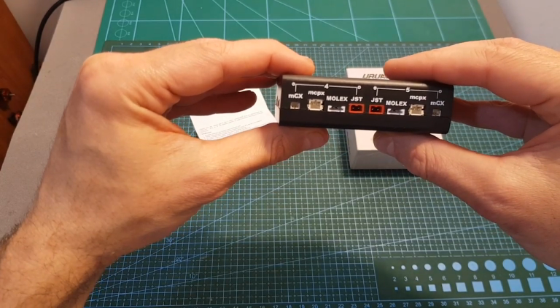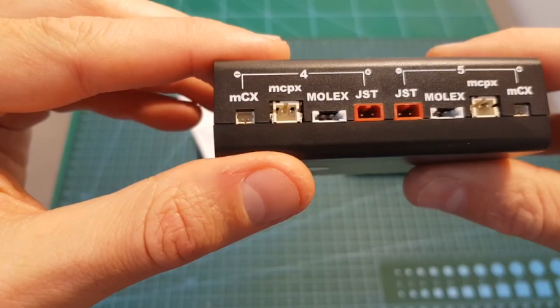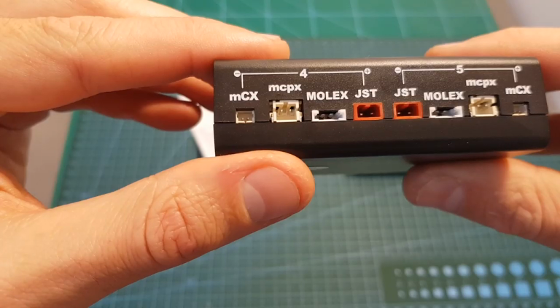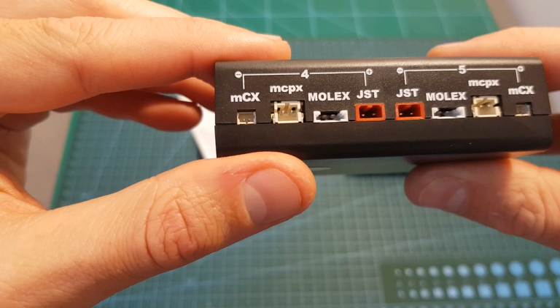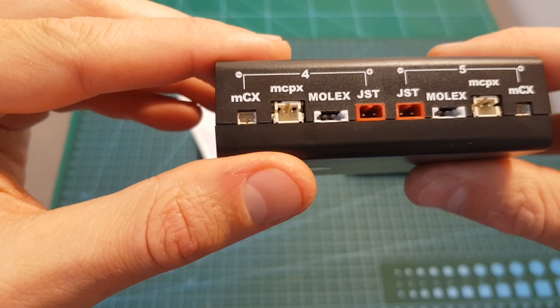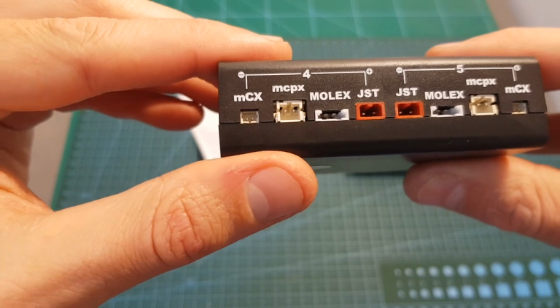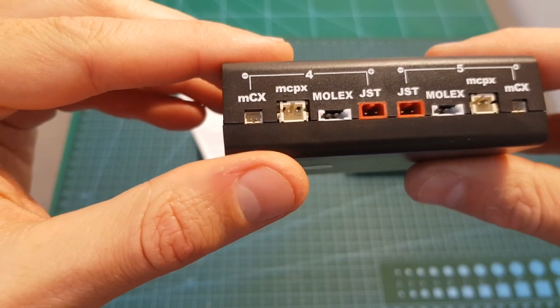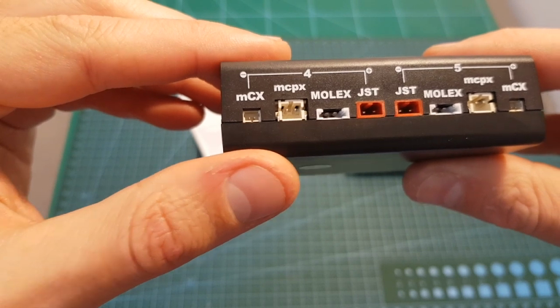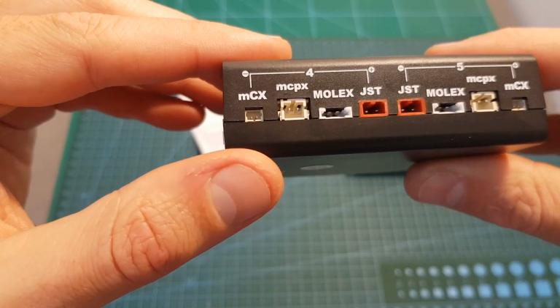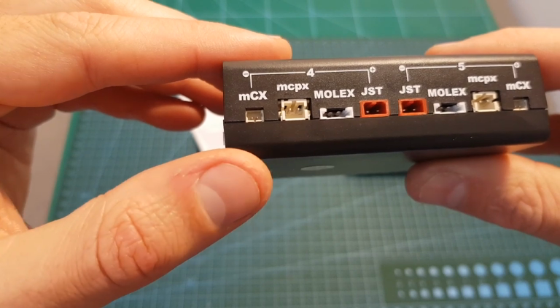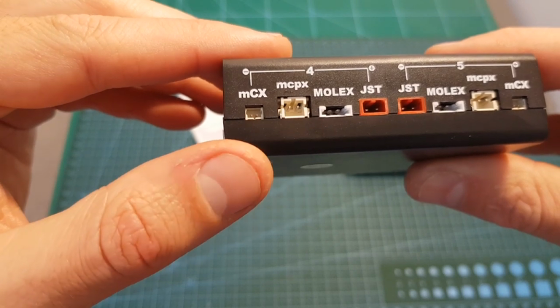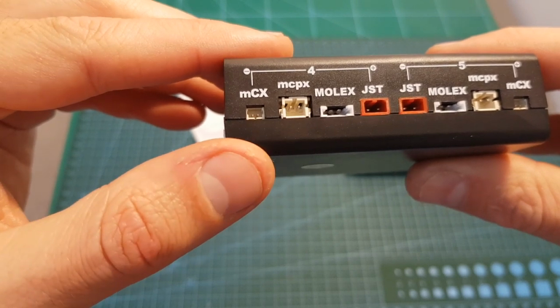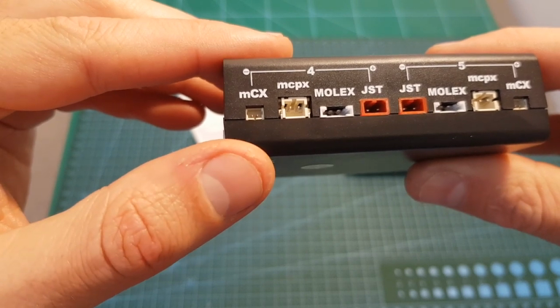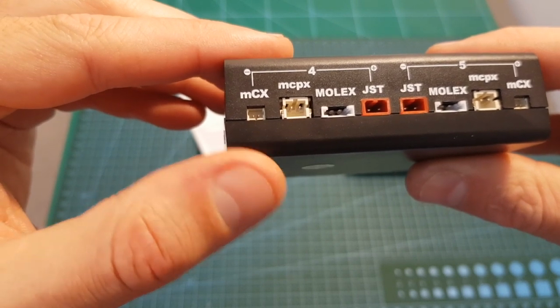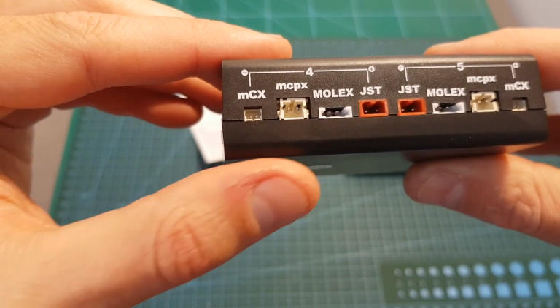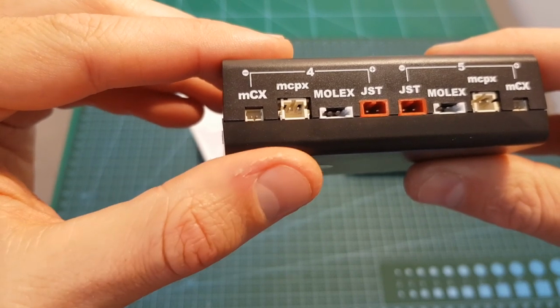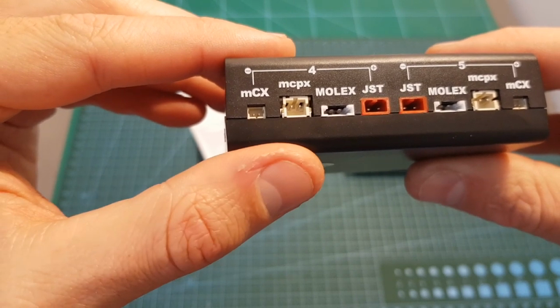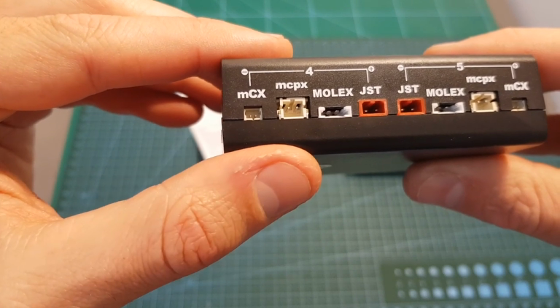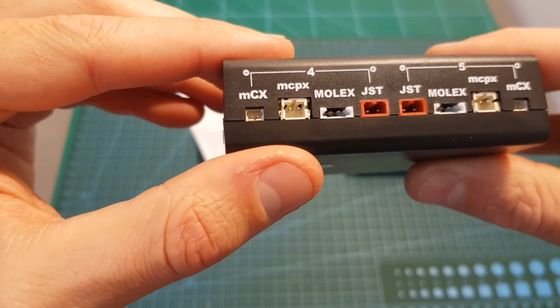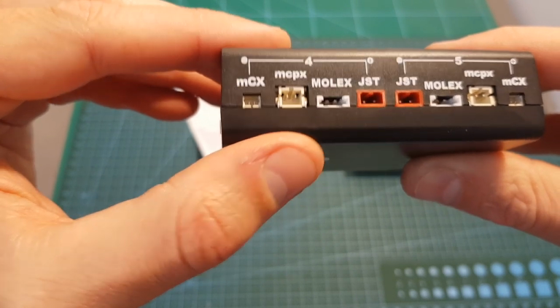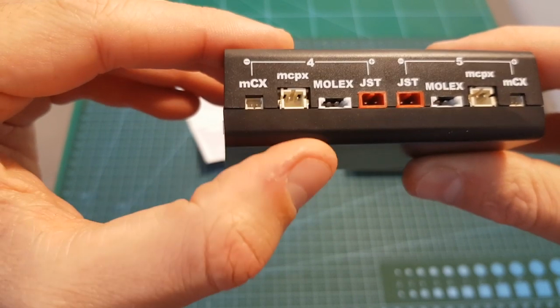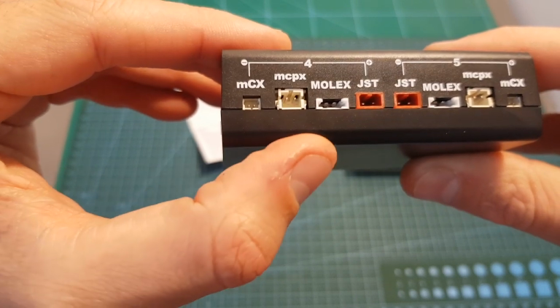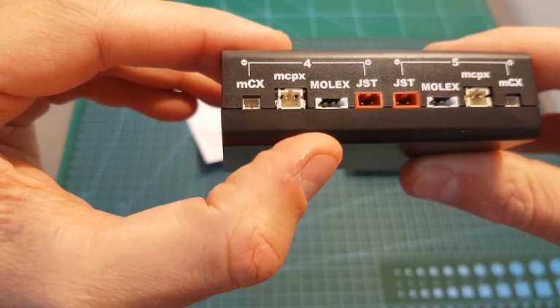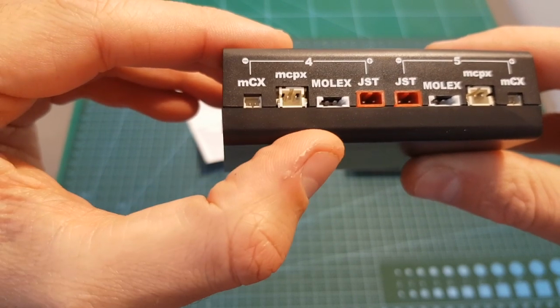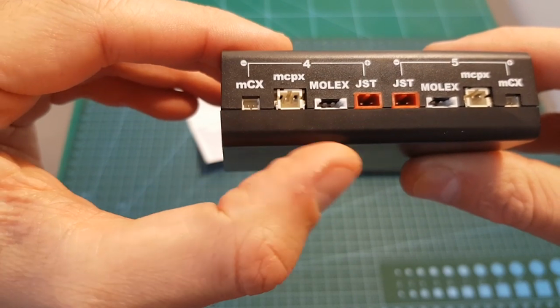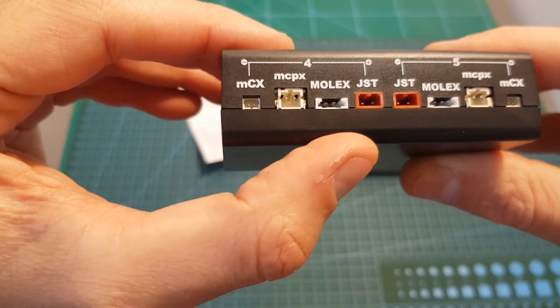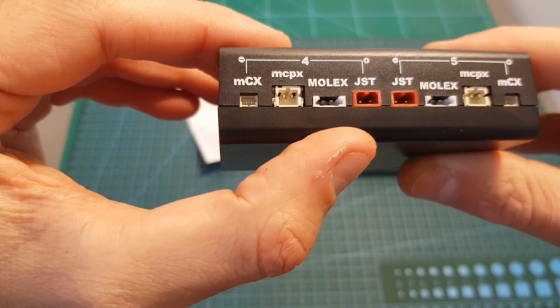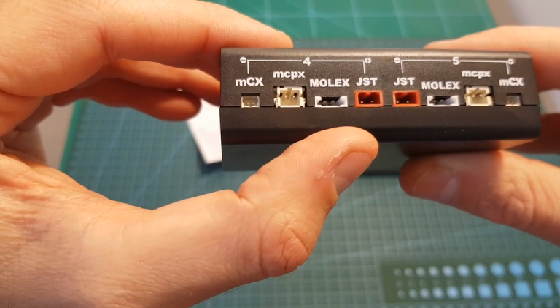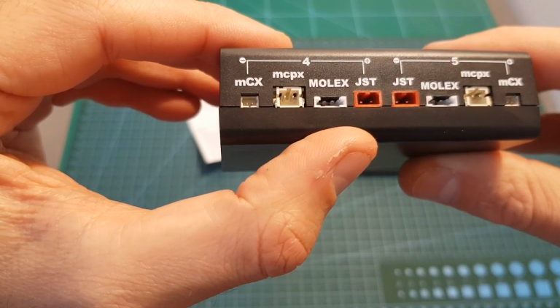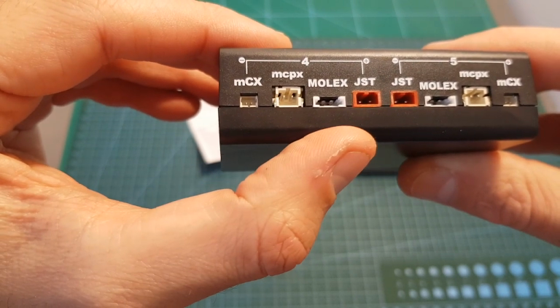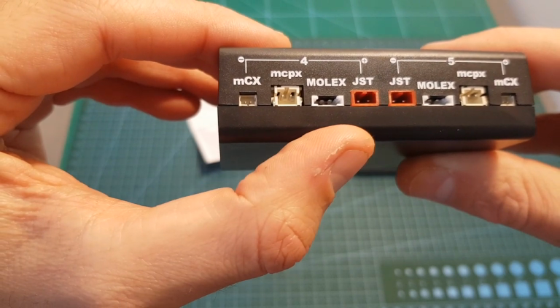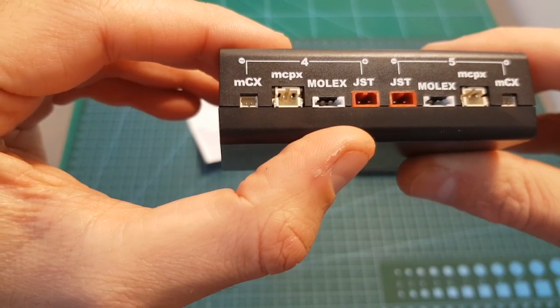On each port you can find an MCX, MCPX, Molex, and GST connectors.